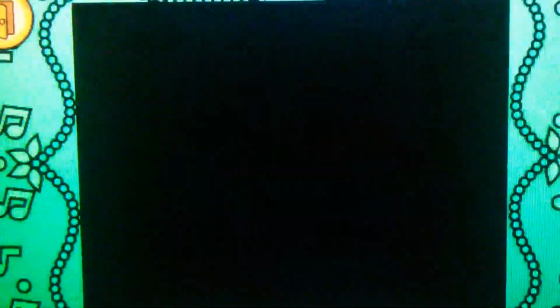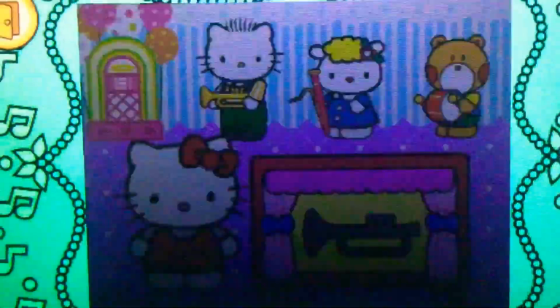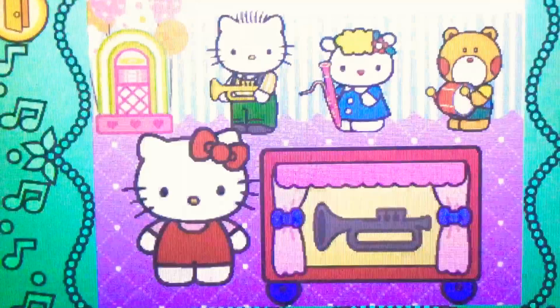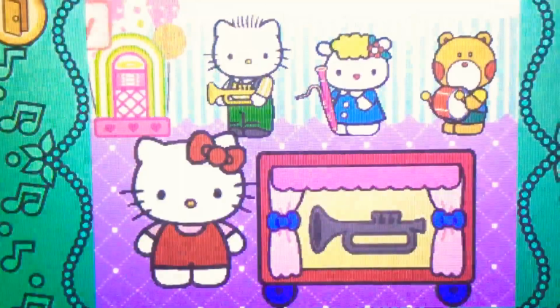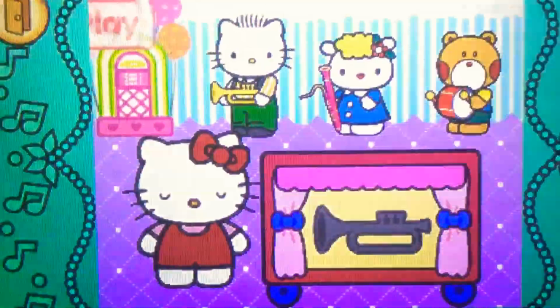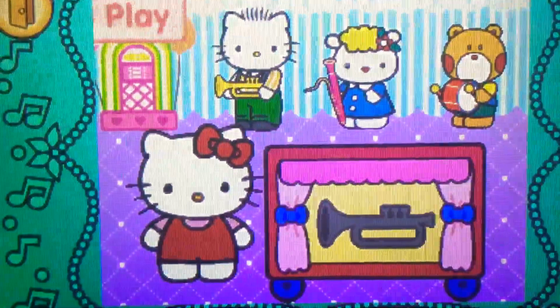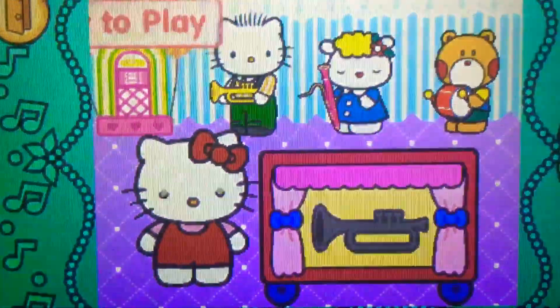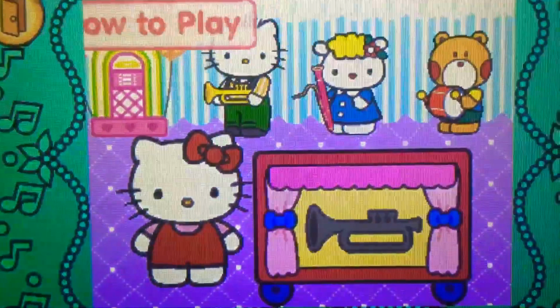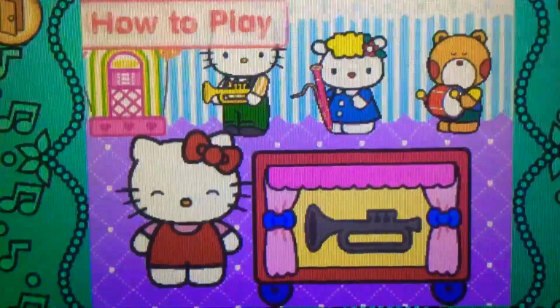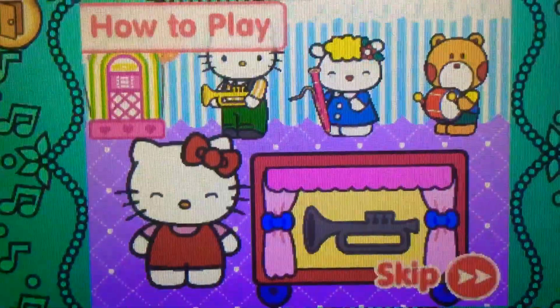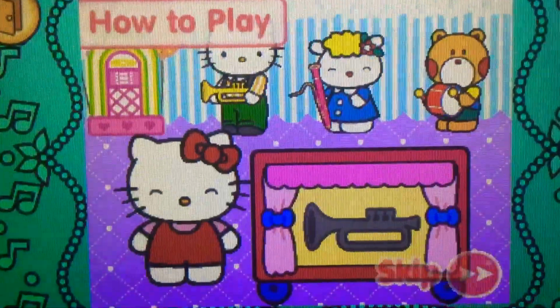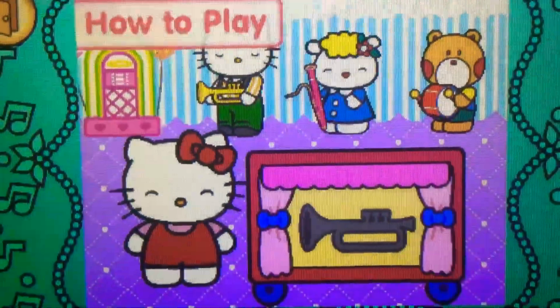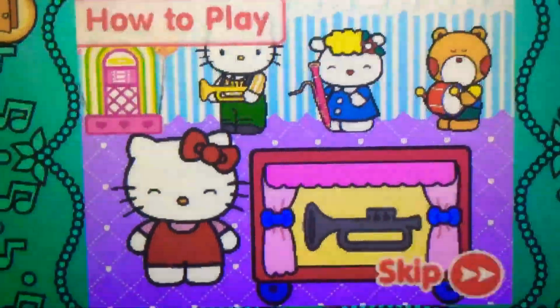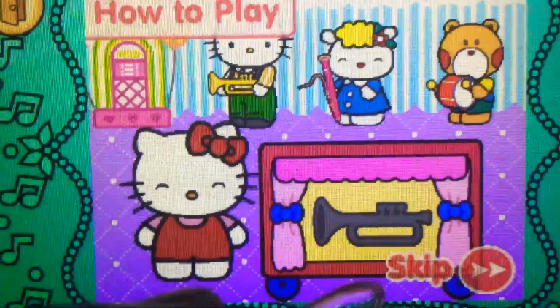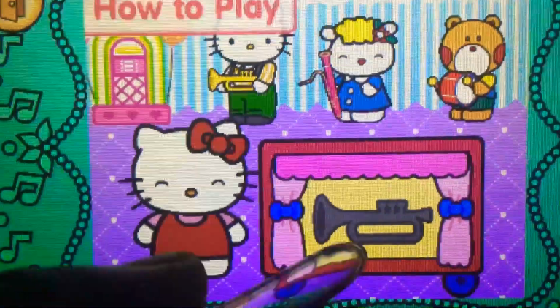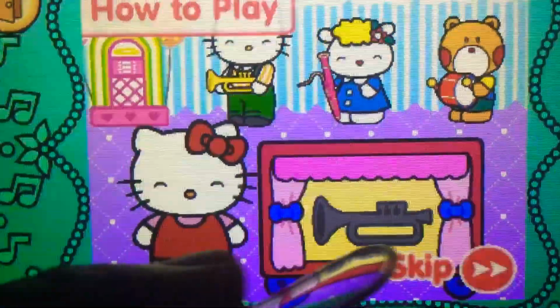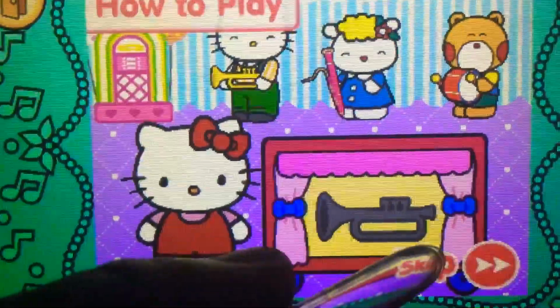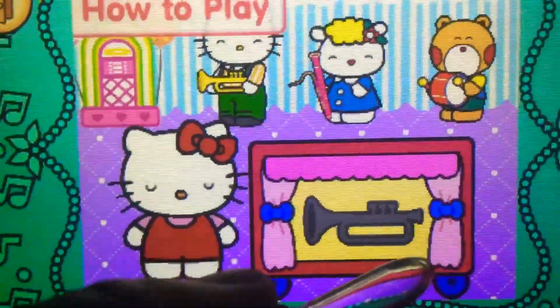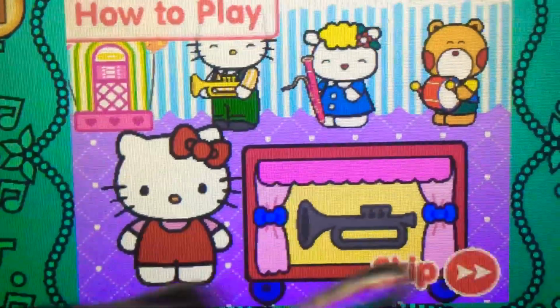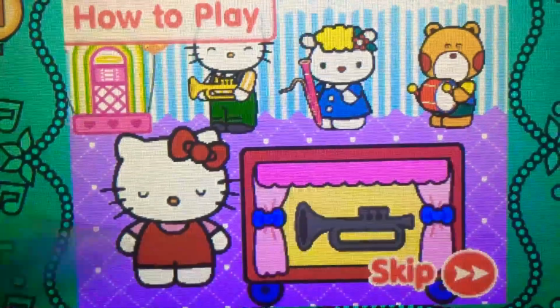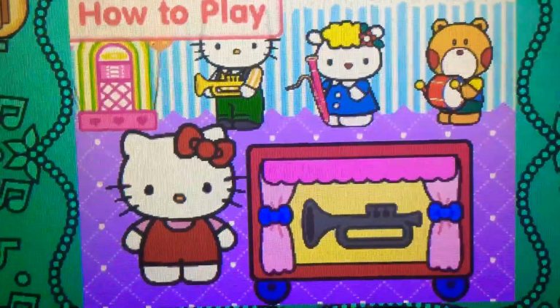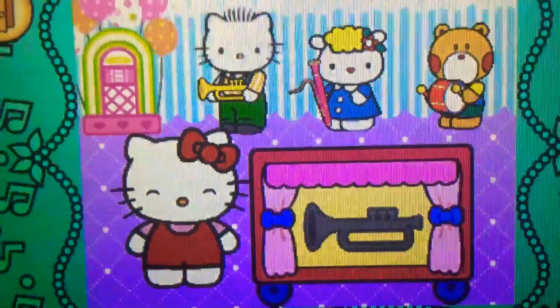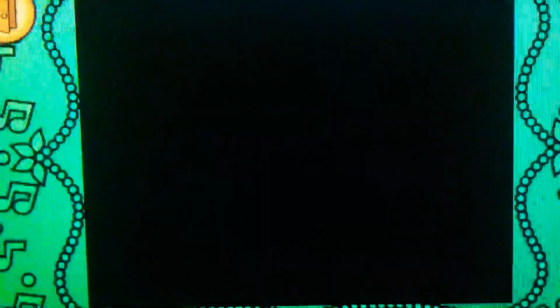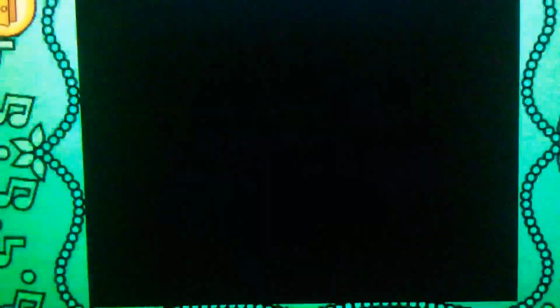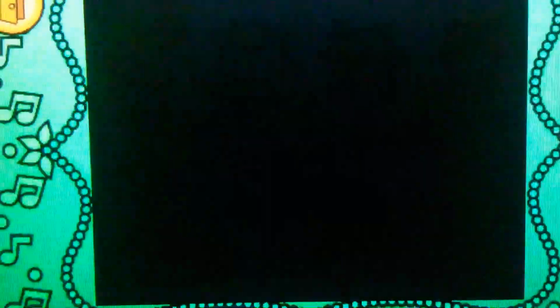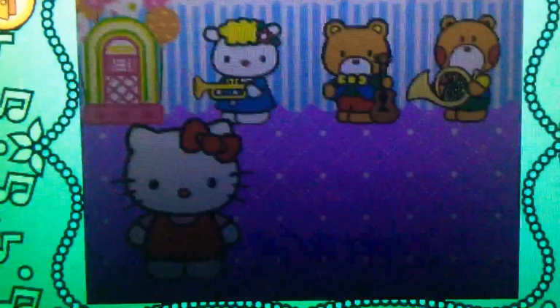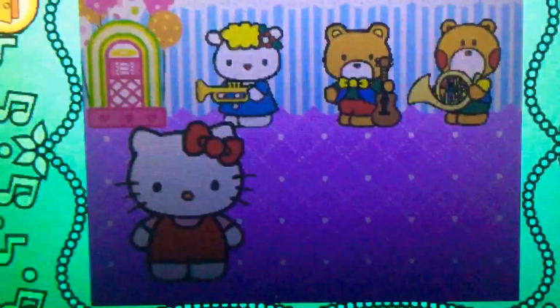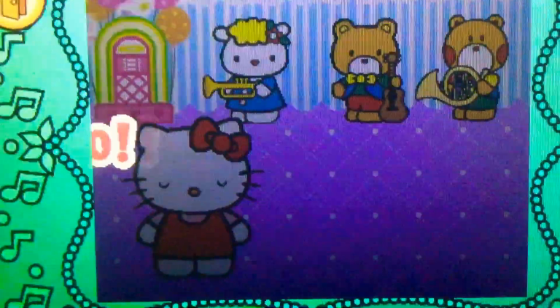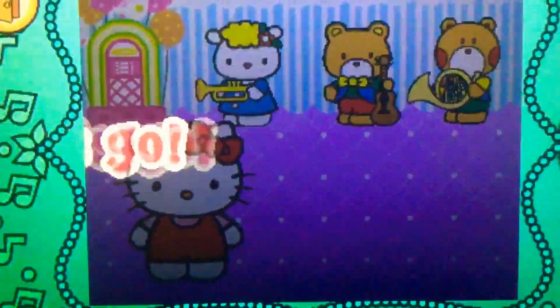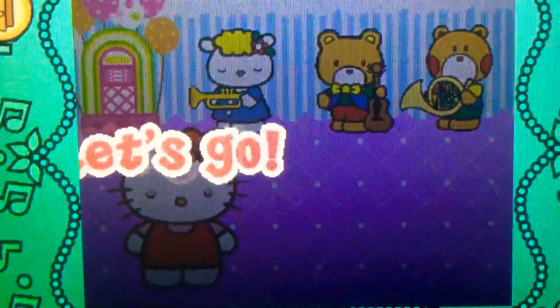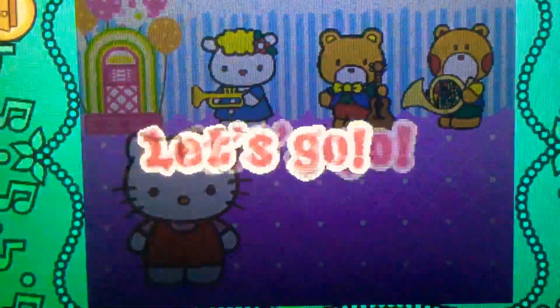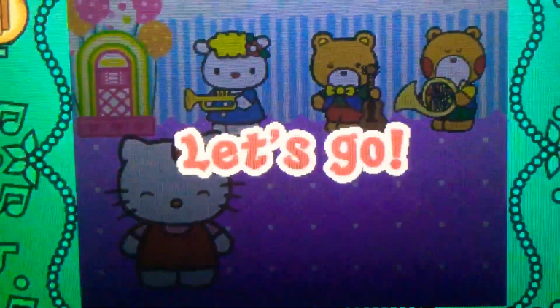How to play. Look at the silhouette on the screen. Ready? Let's go!